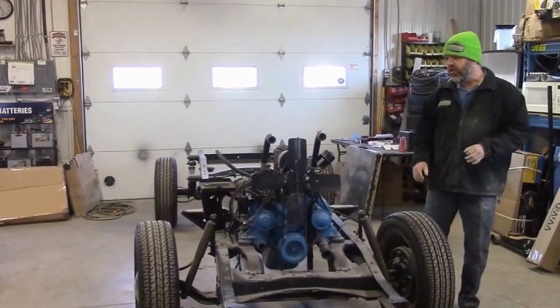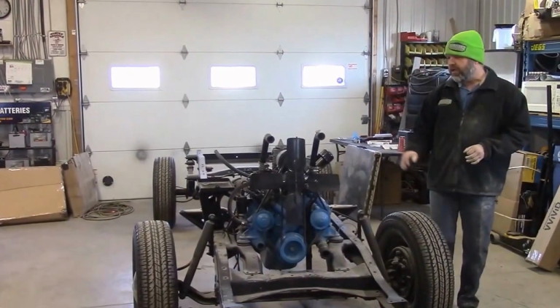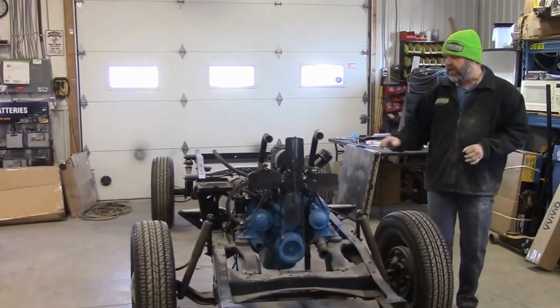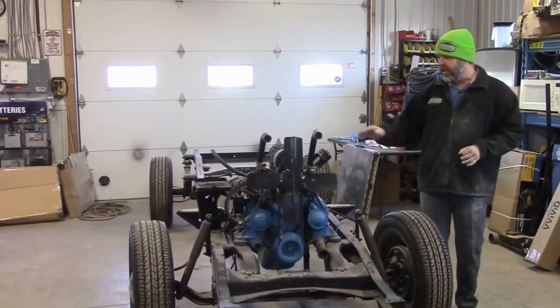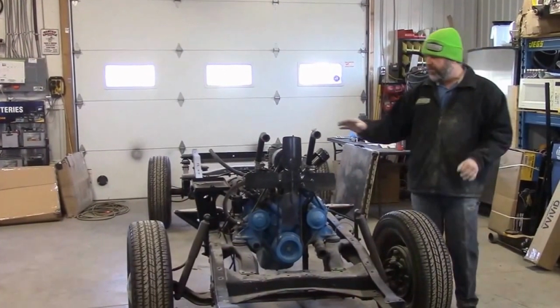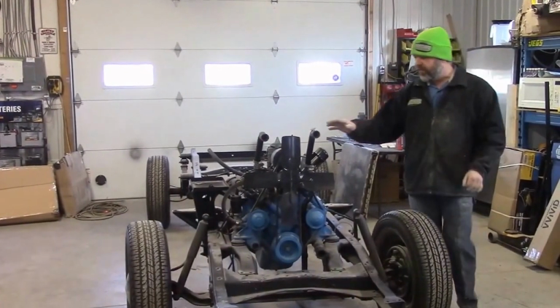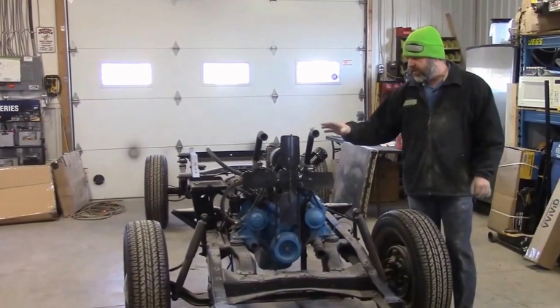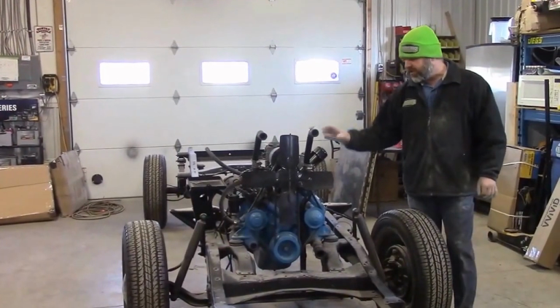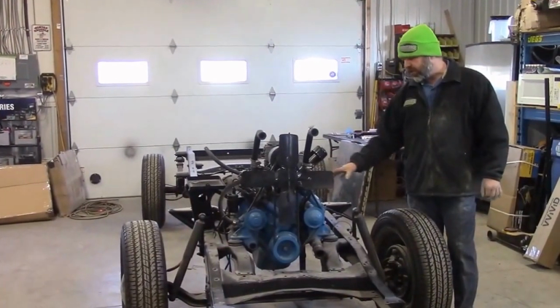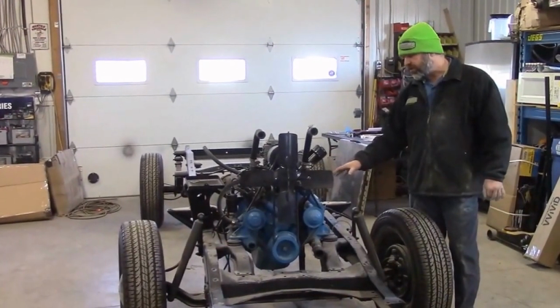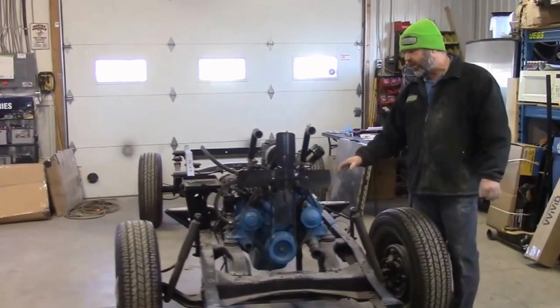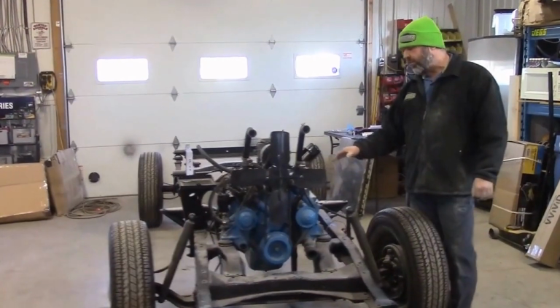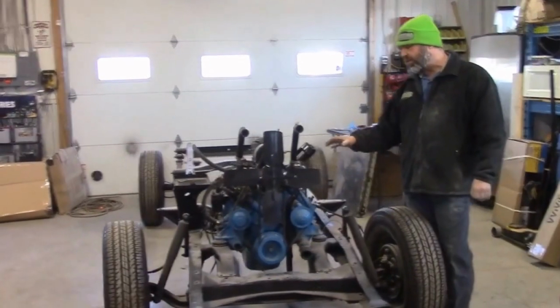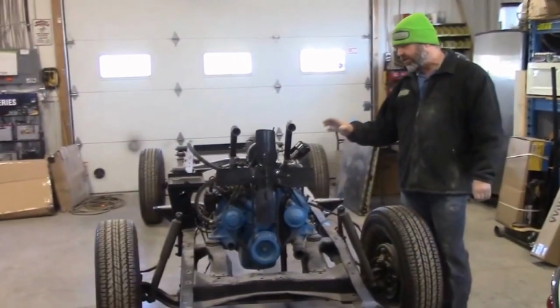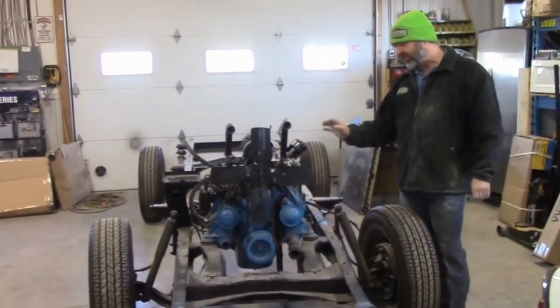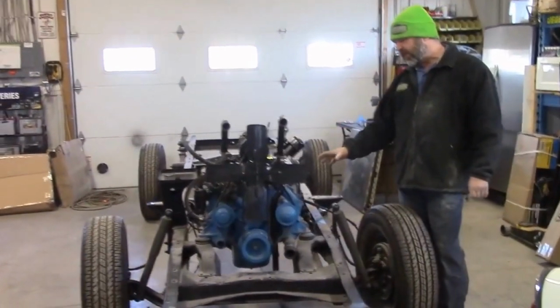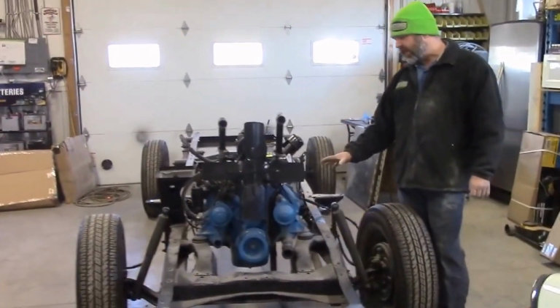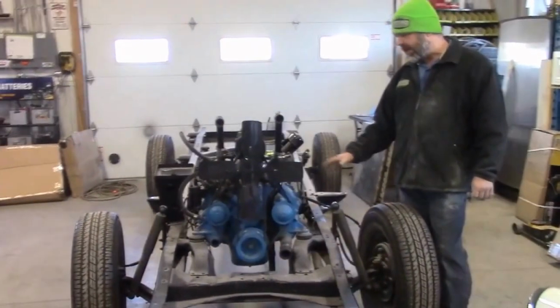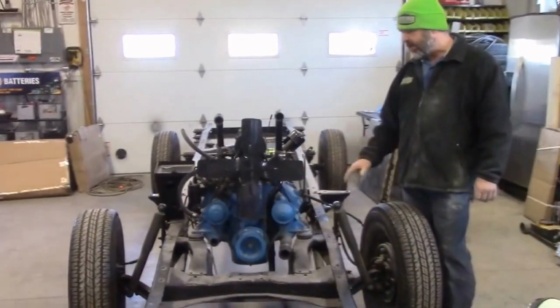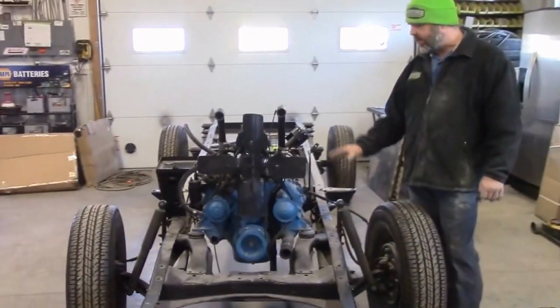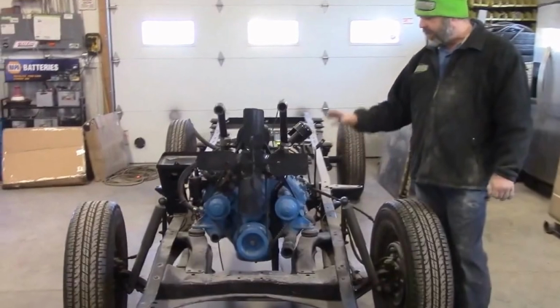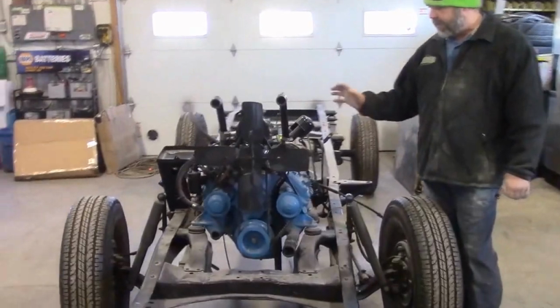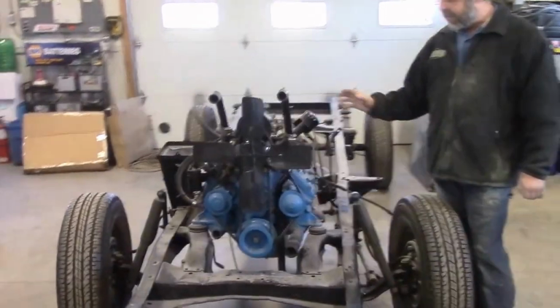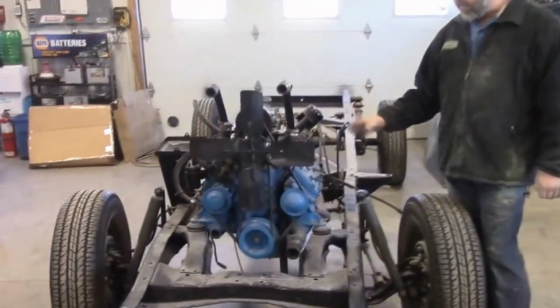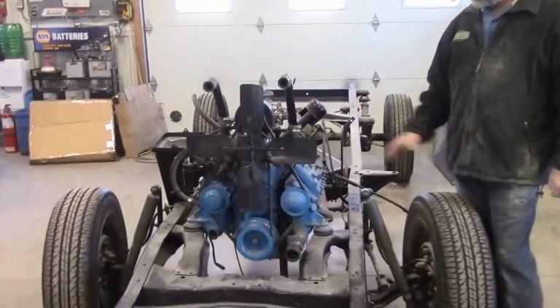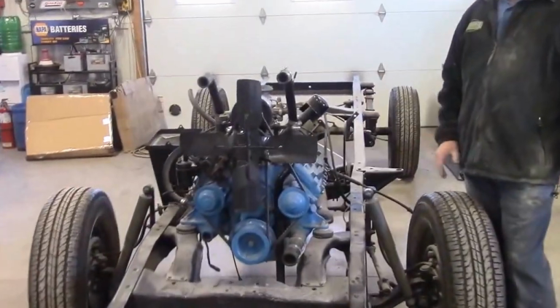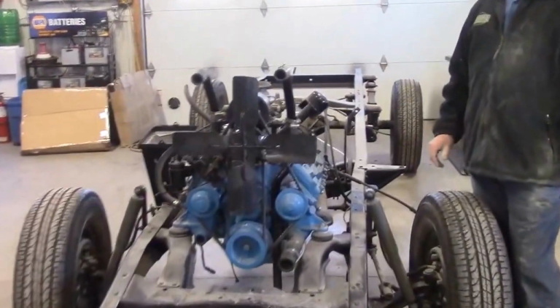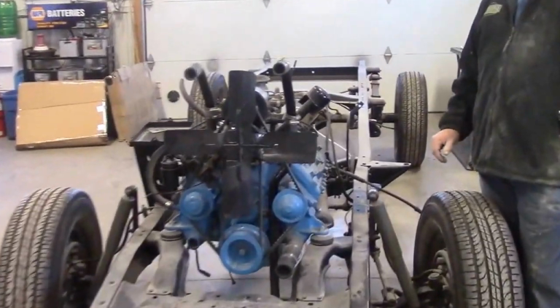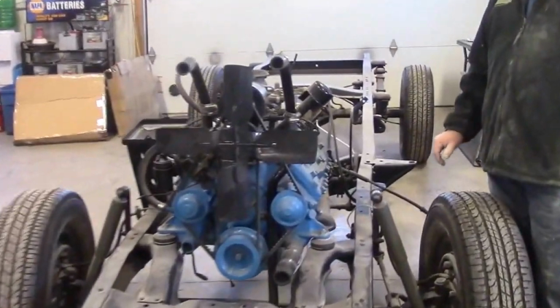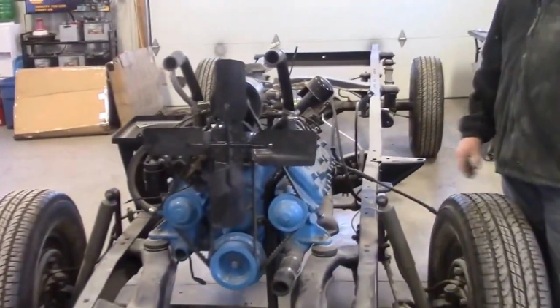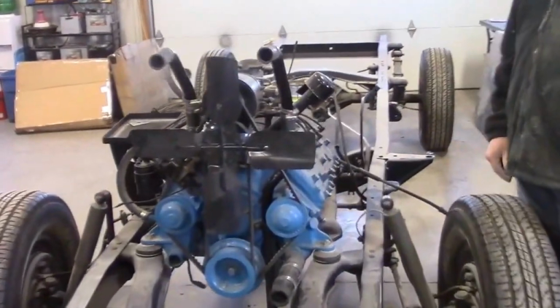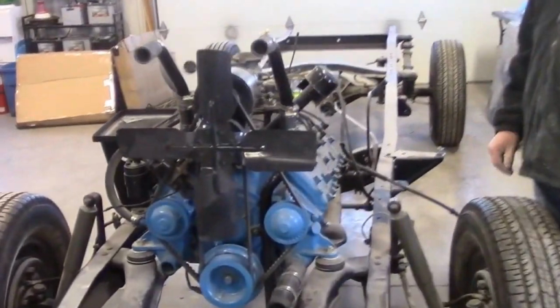This is a very desirable motor — it's the flathead eight-cylinder Ford motor.